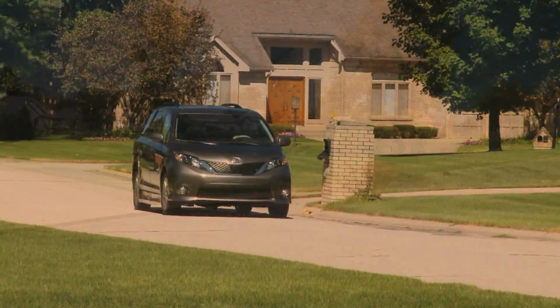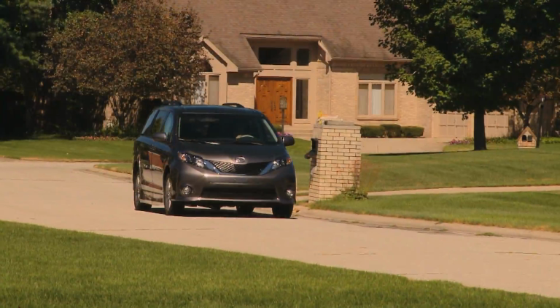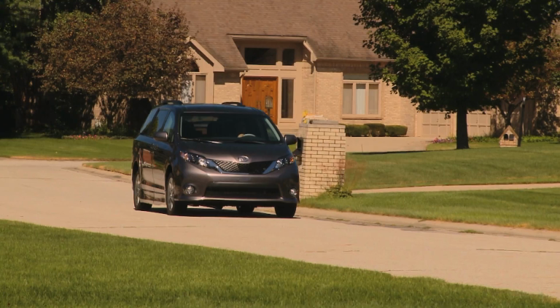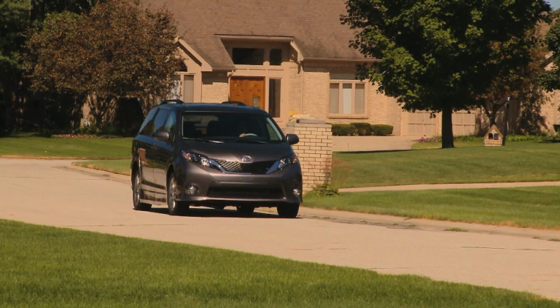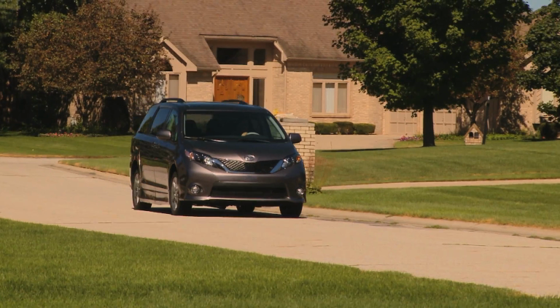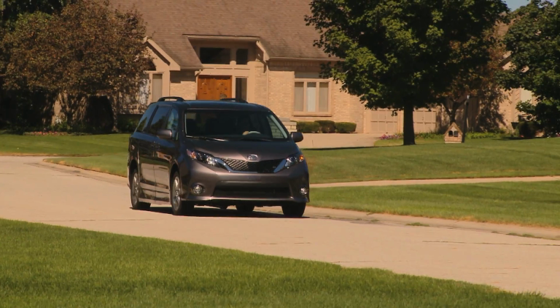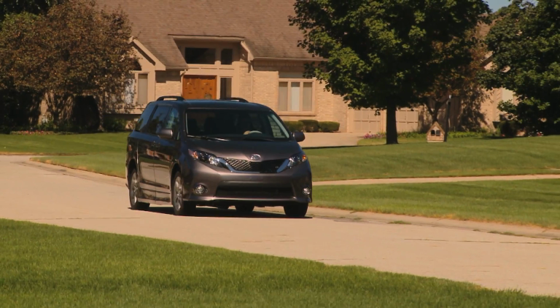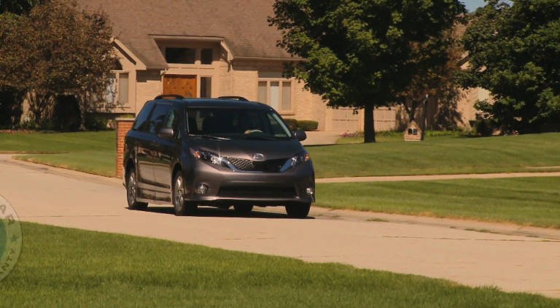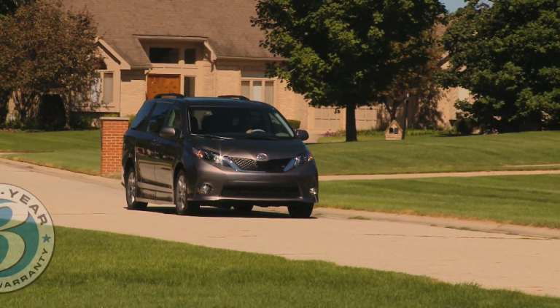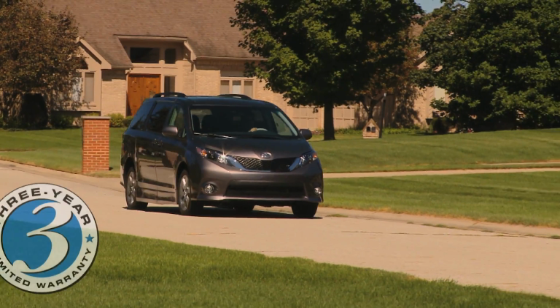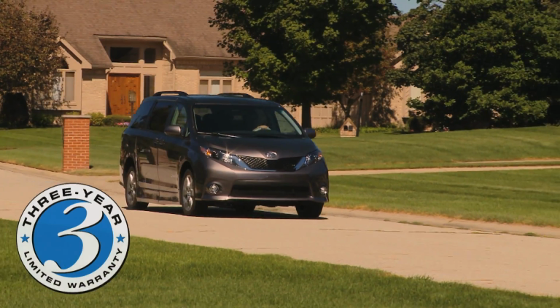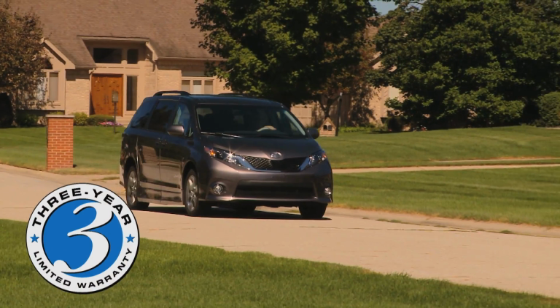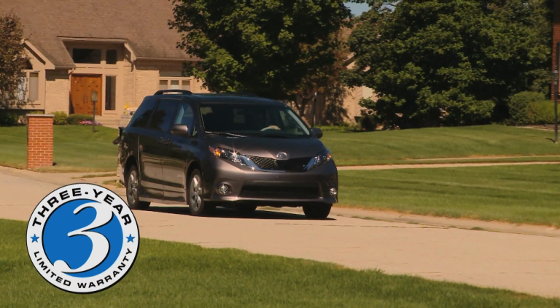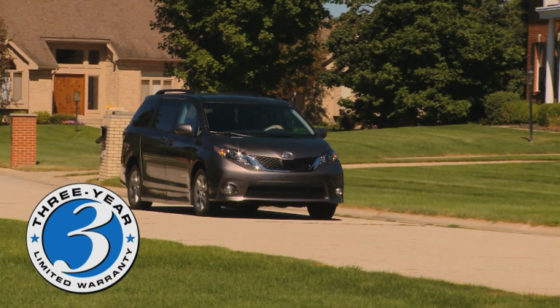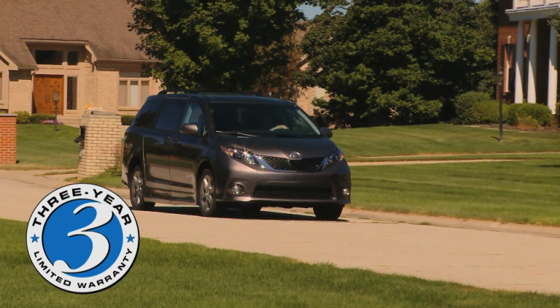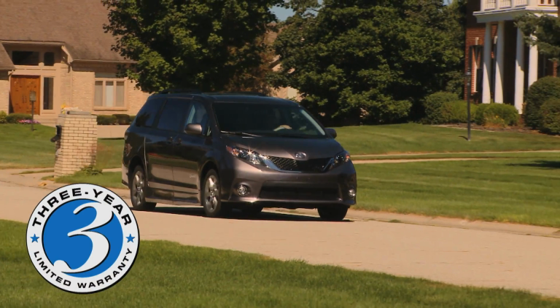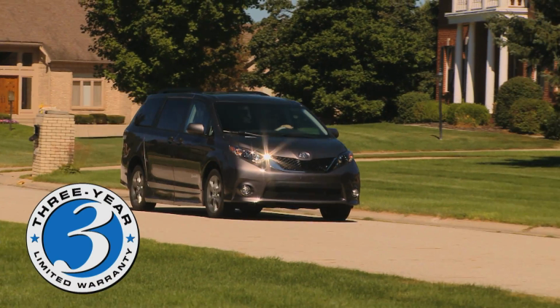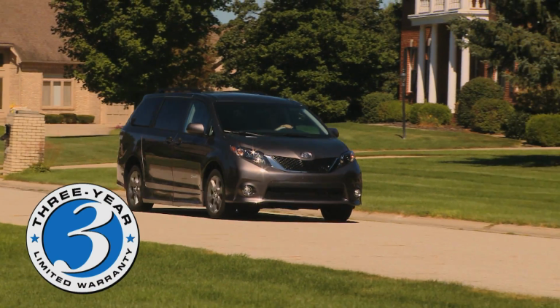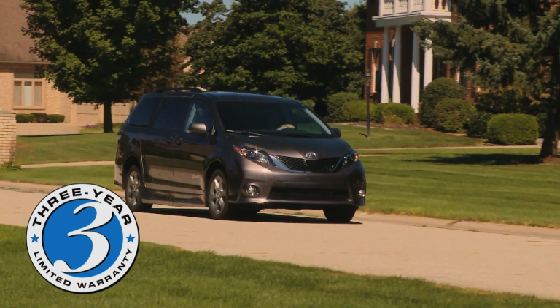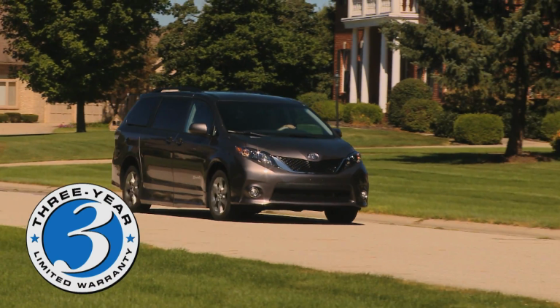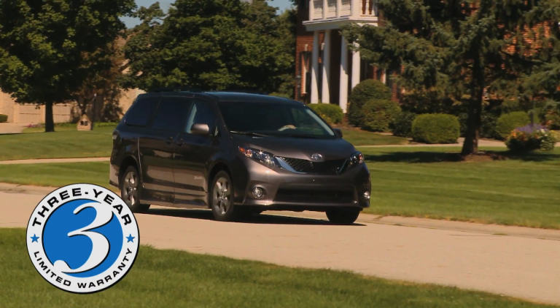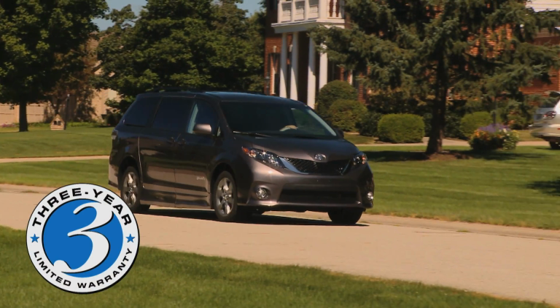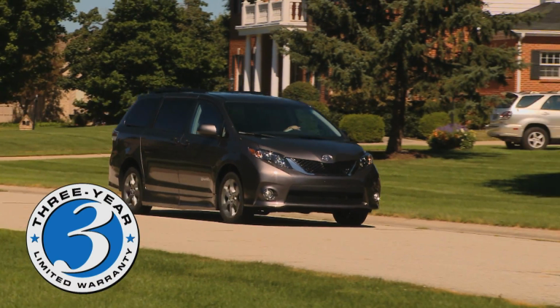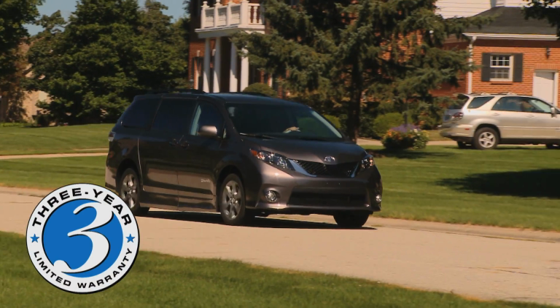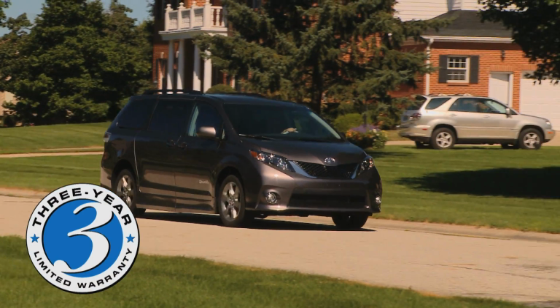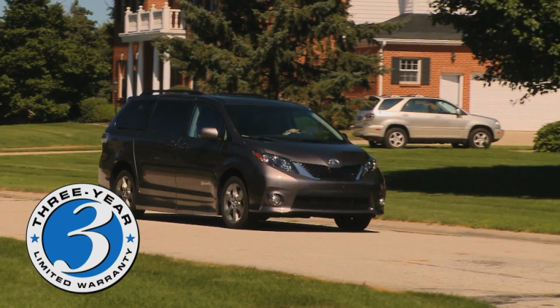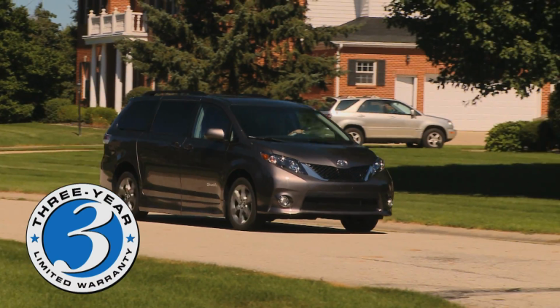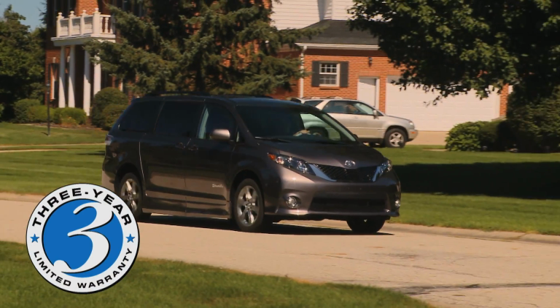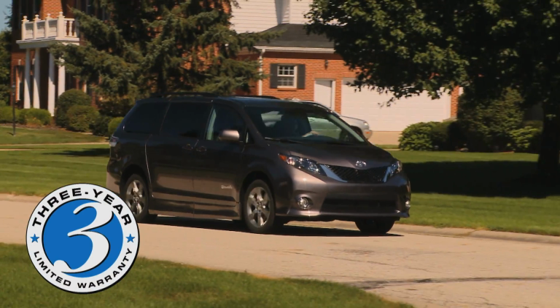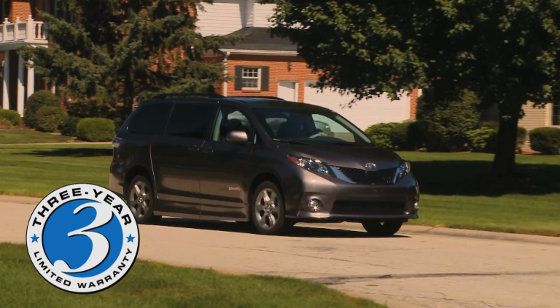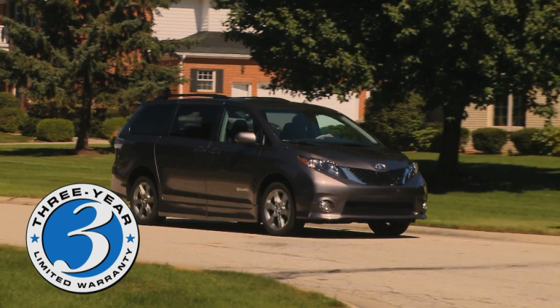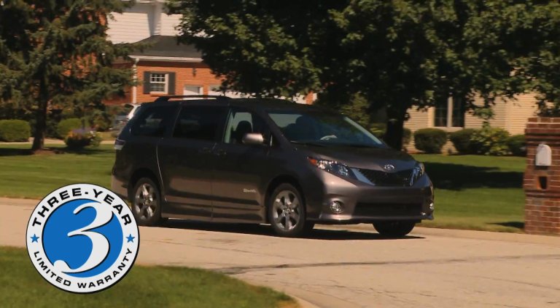And to back it up, we offer a three-year limited warranty in addition to Toyota's original warranty.